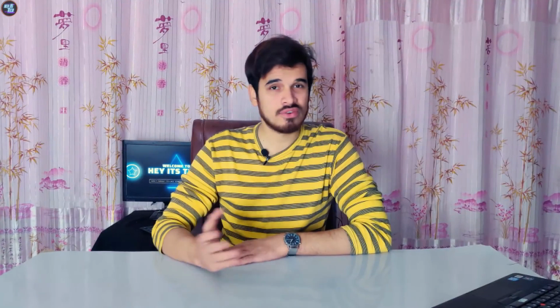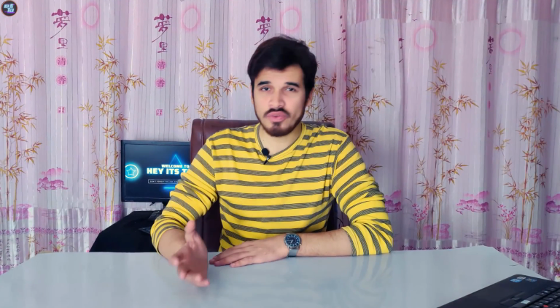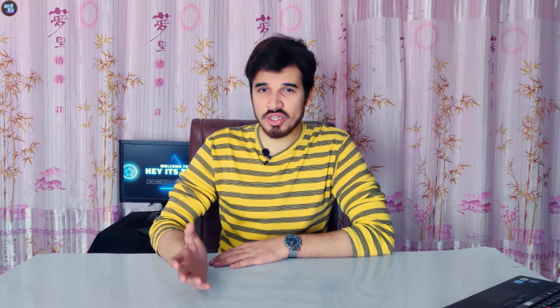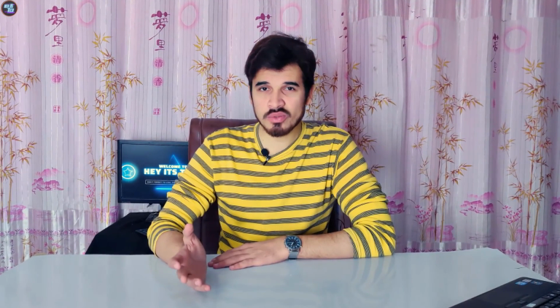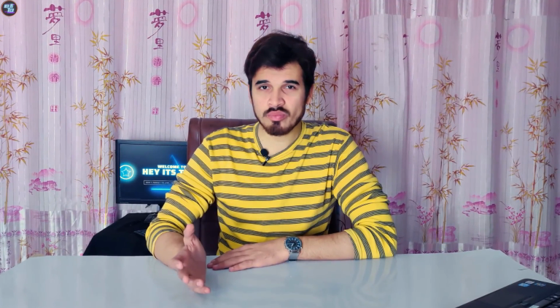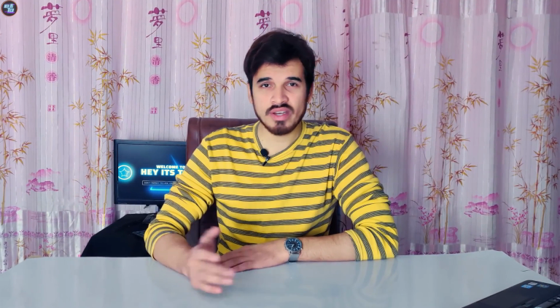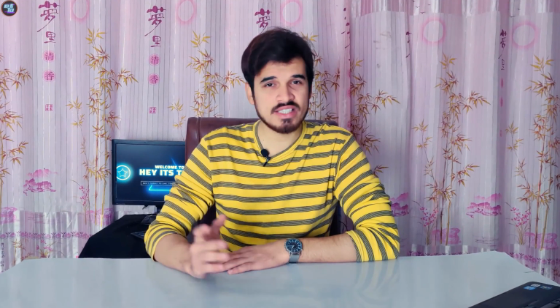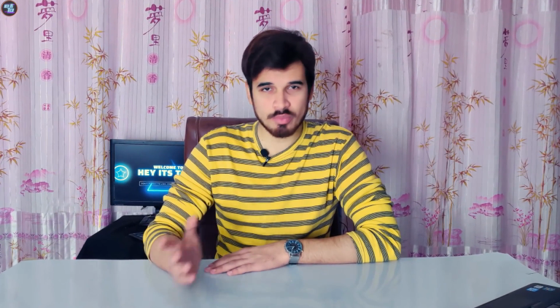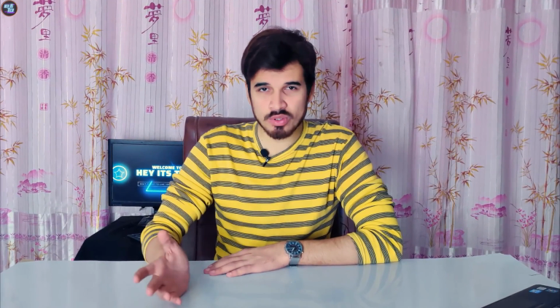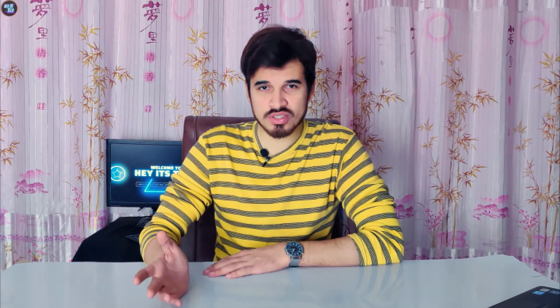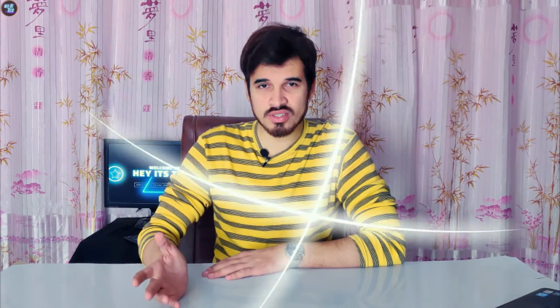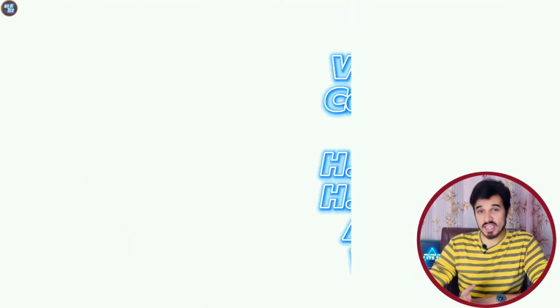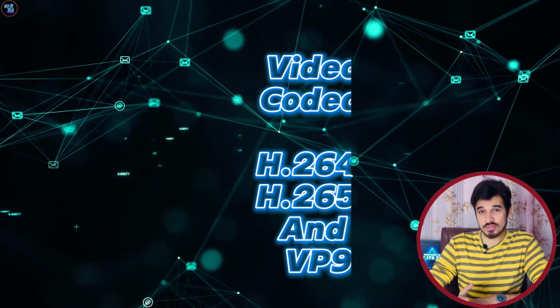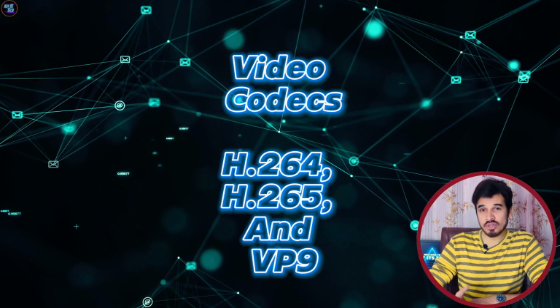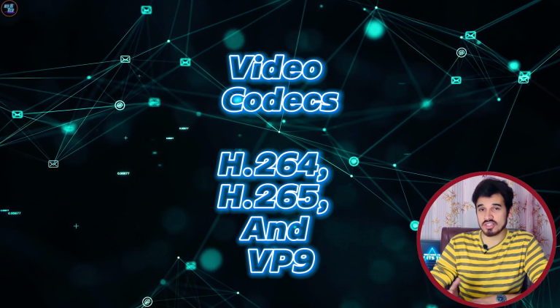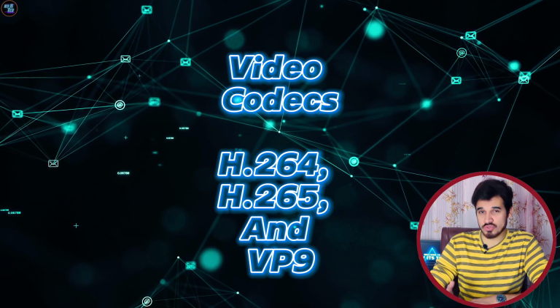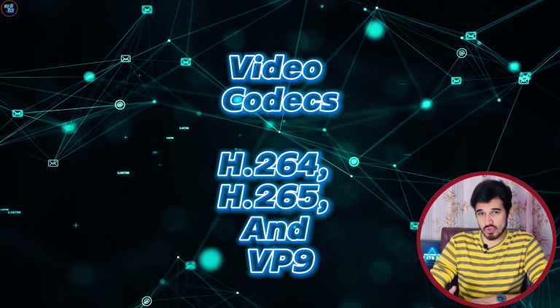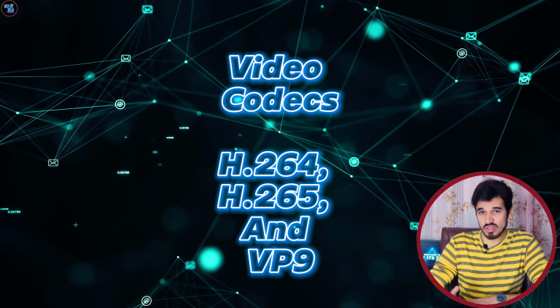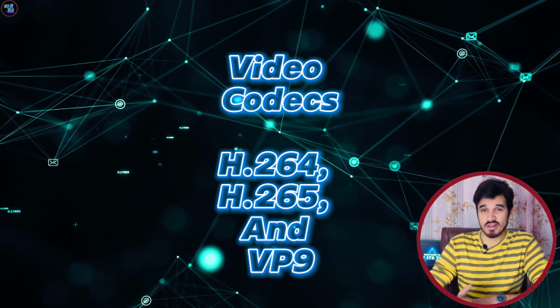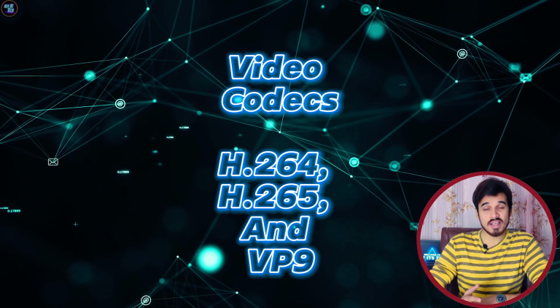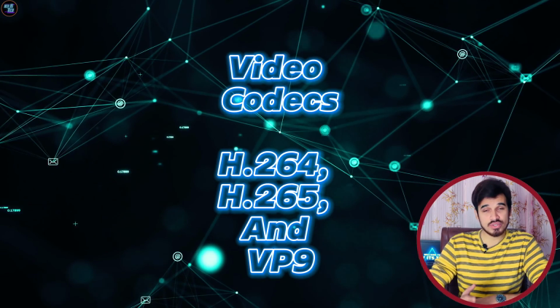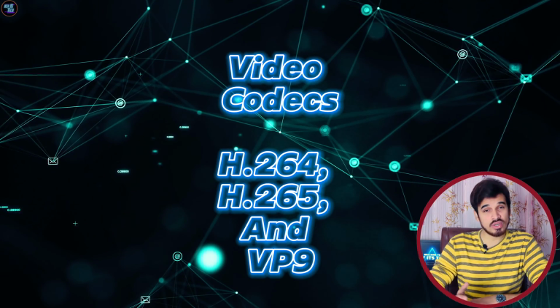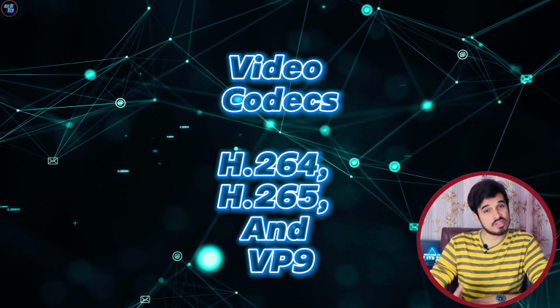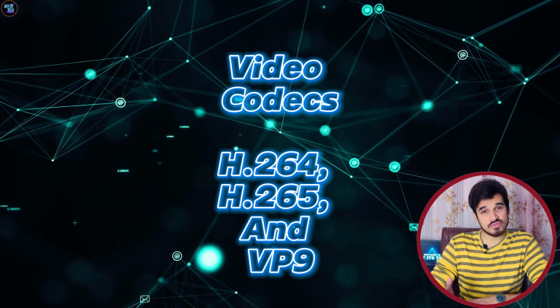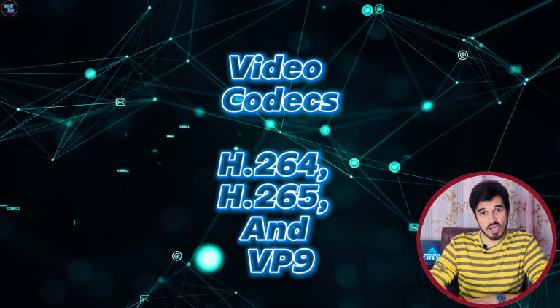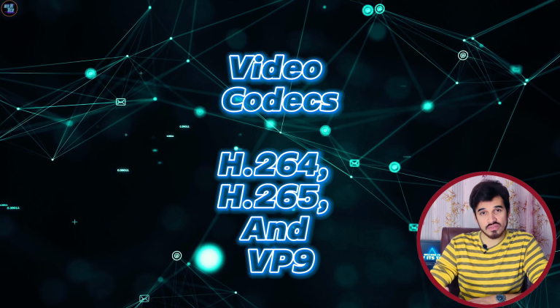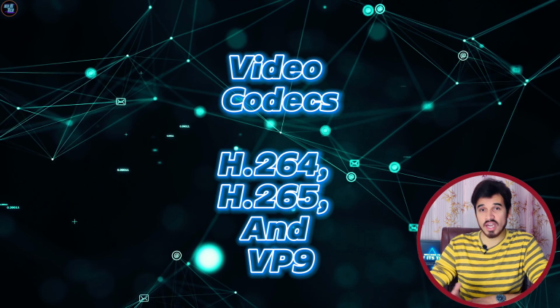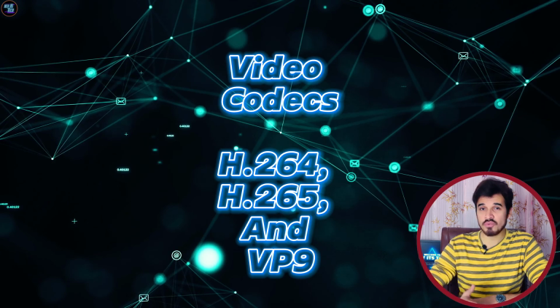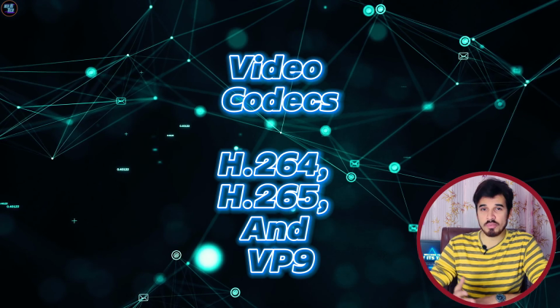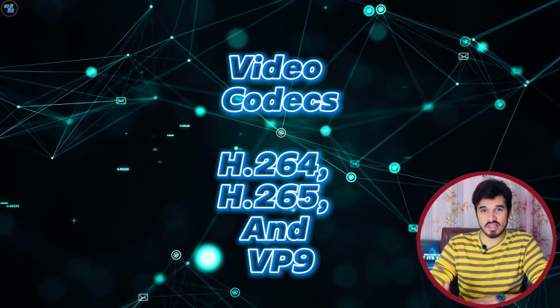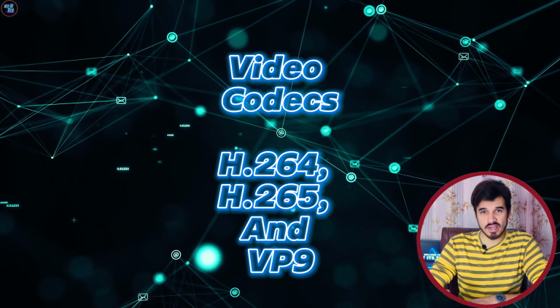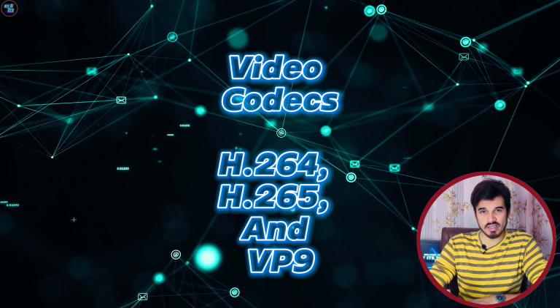For video, the chipset supports H.264, H.265, and VP9 codecs.